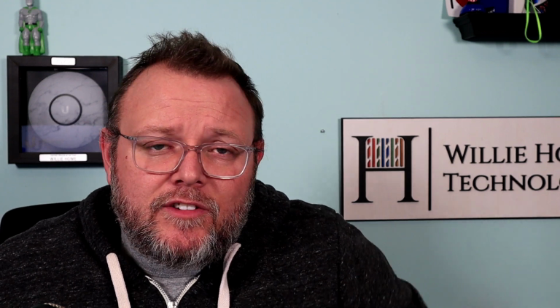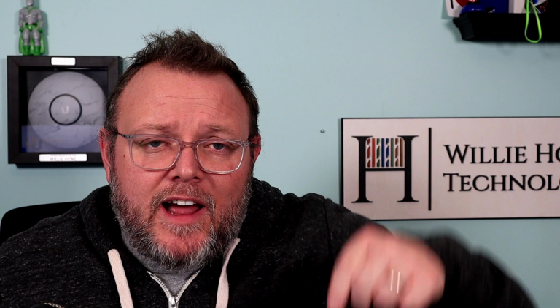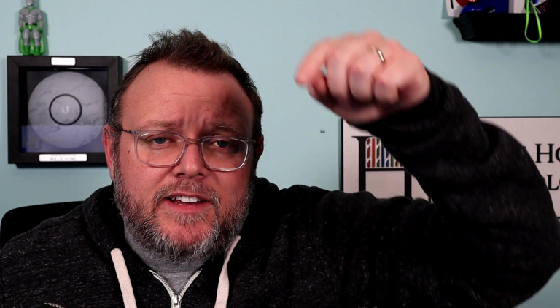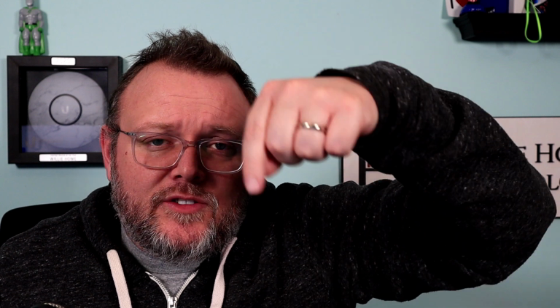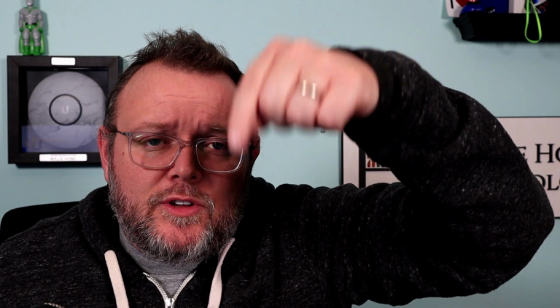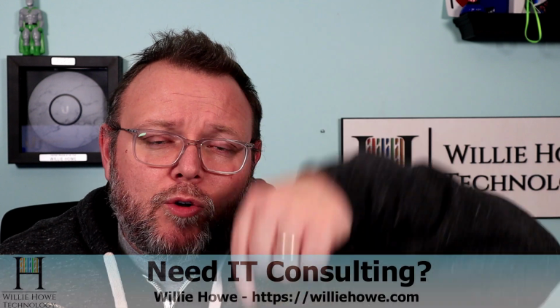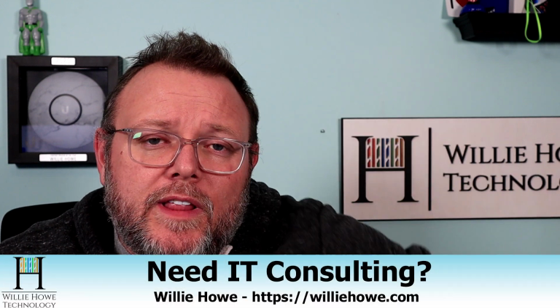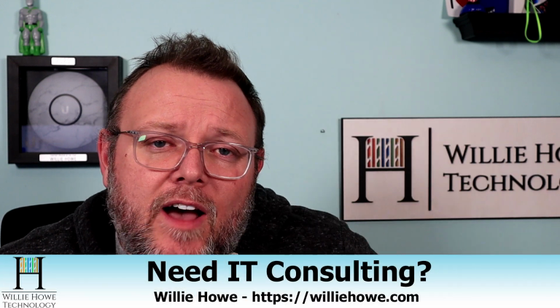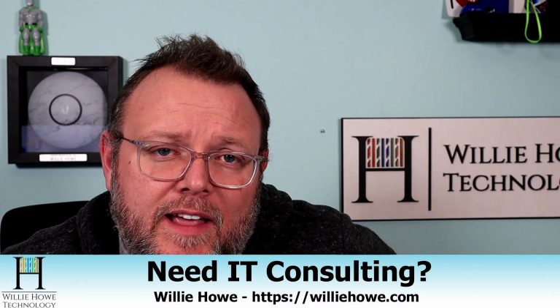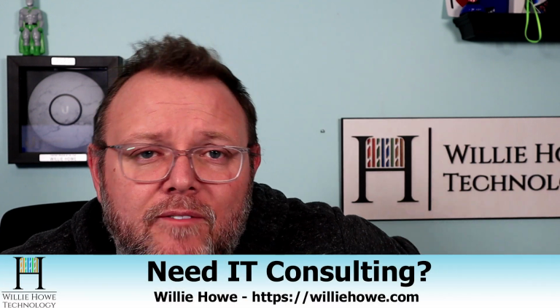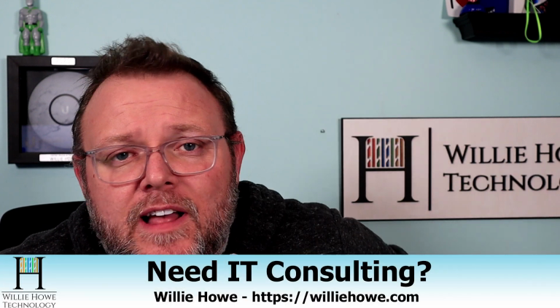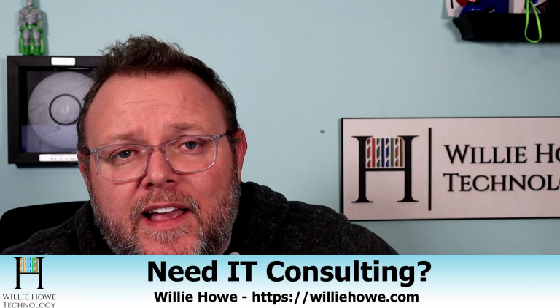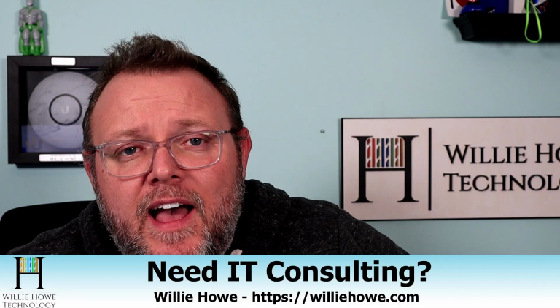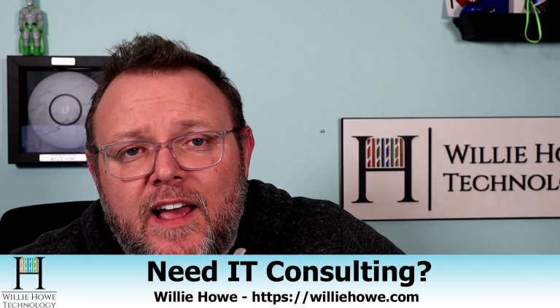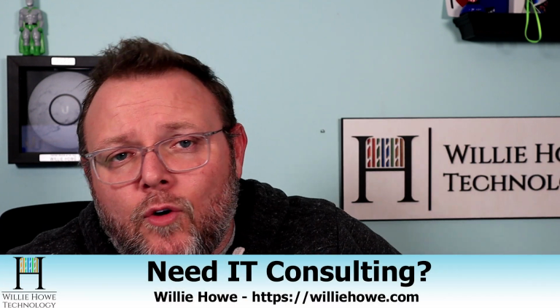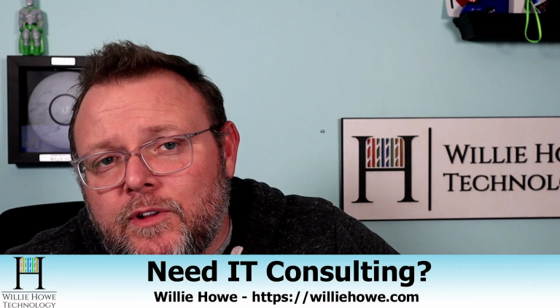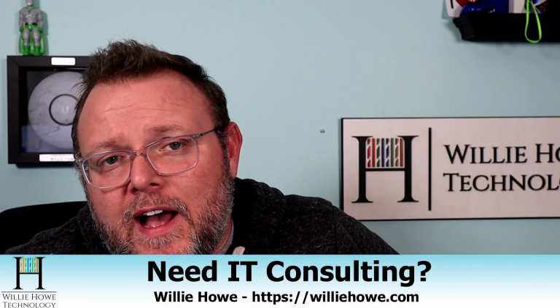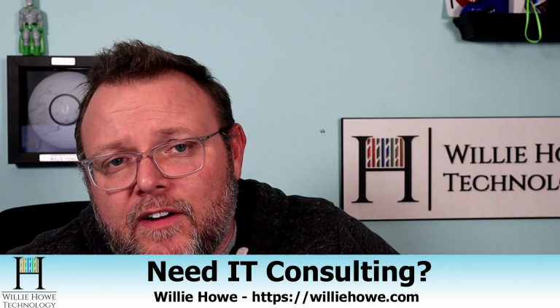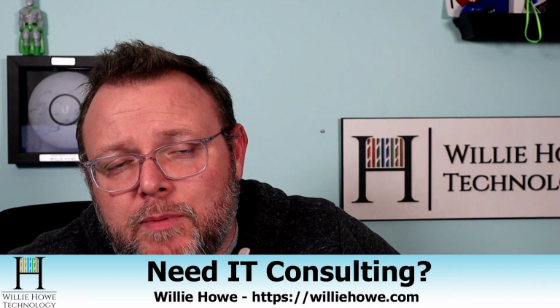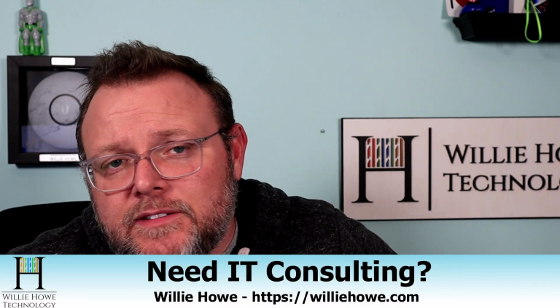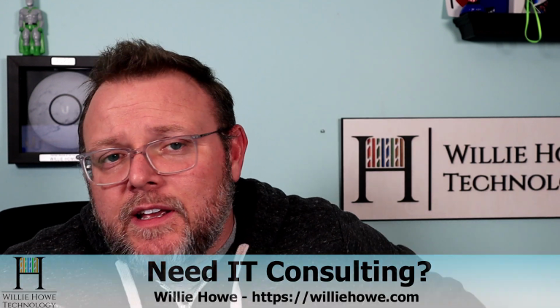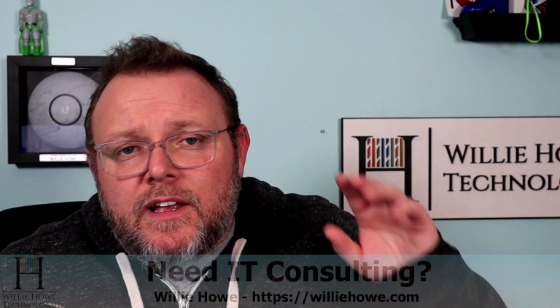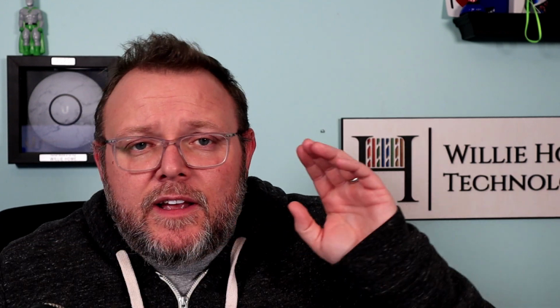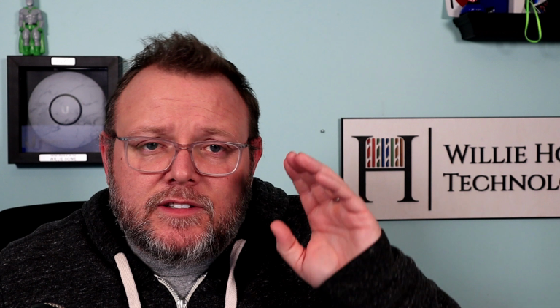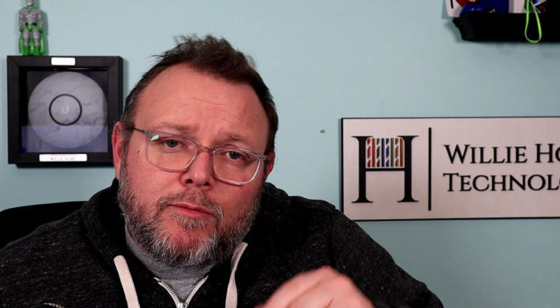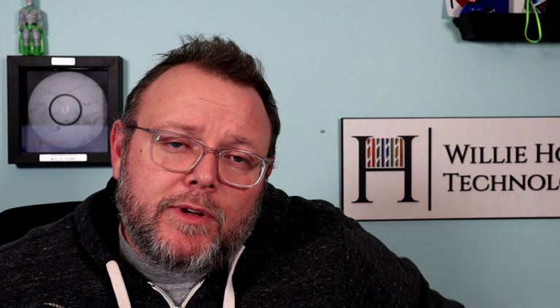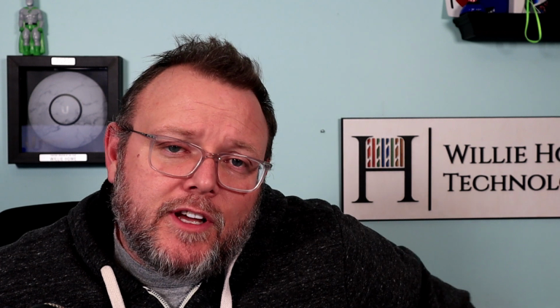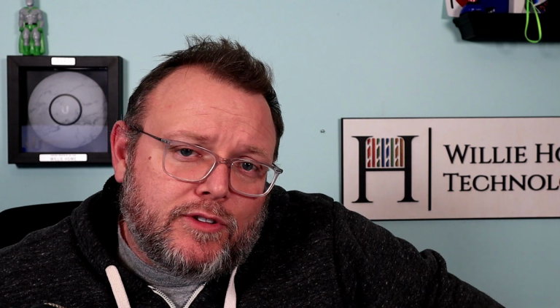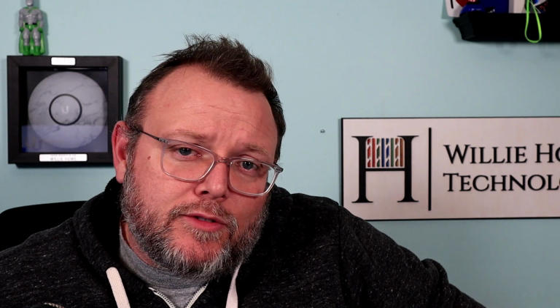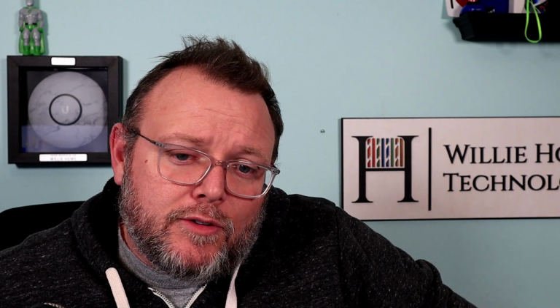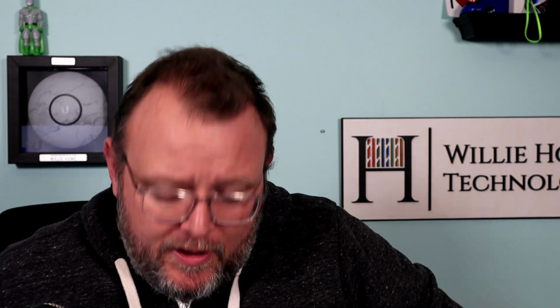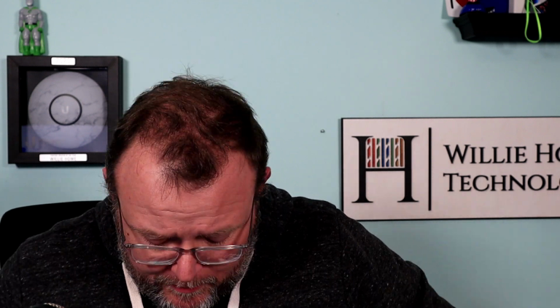If you need IT consulting, go to williehow.com, fill out that contact form, click the Hire Us button, and someone will be in touch with you as soon as possible.